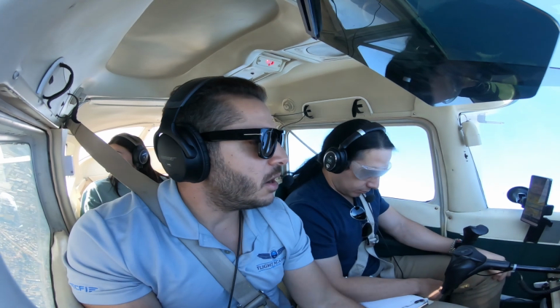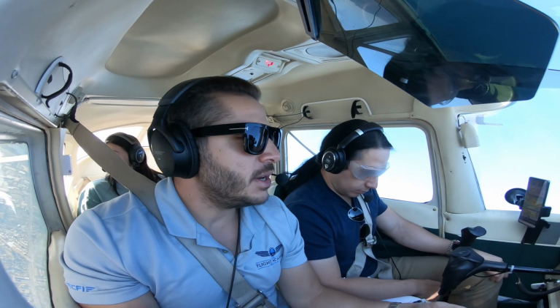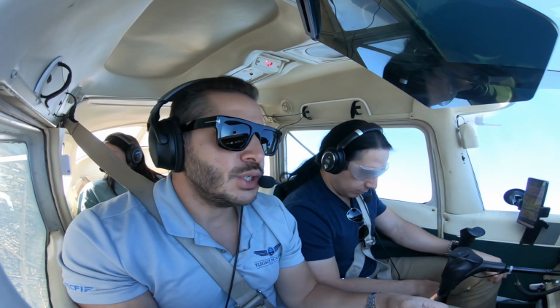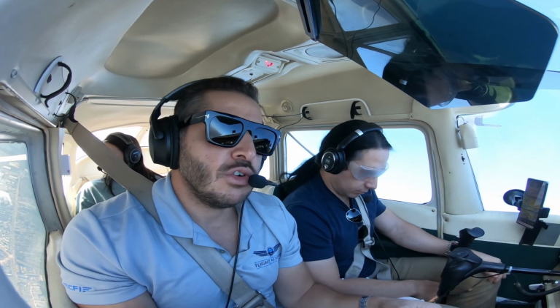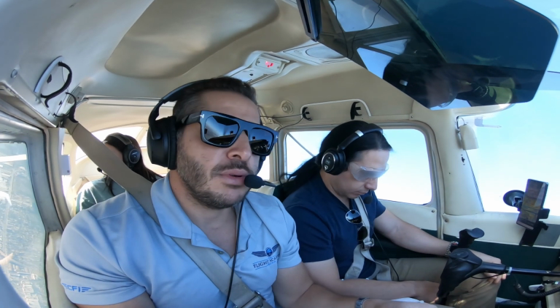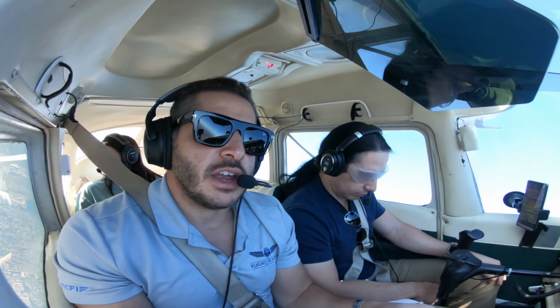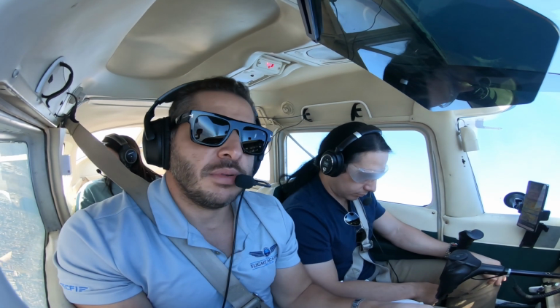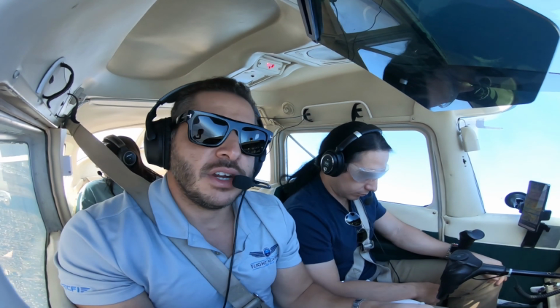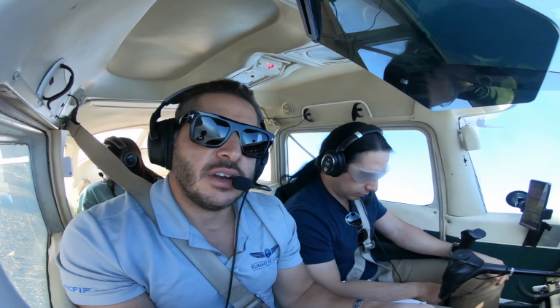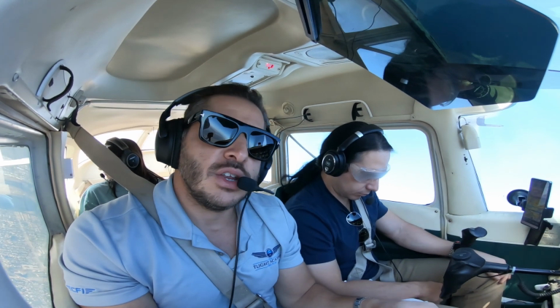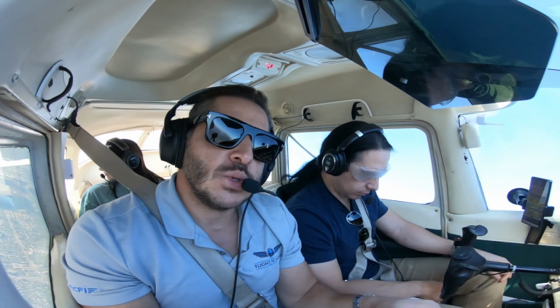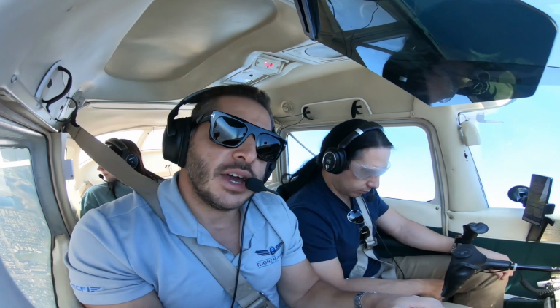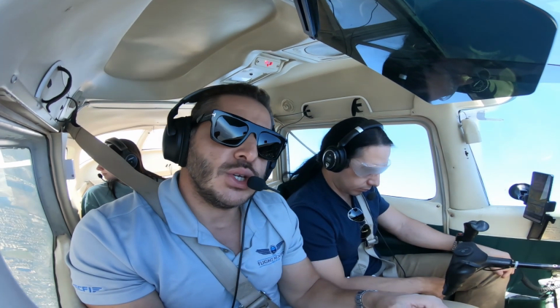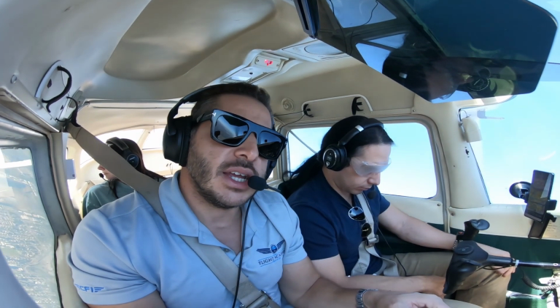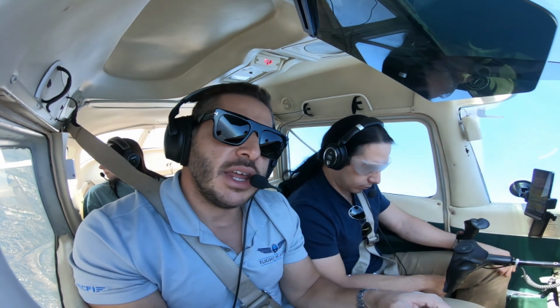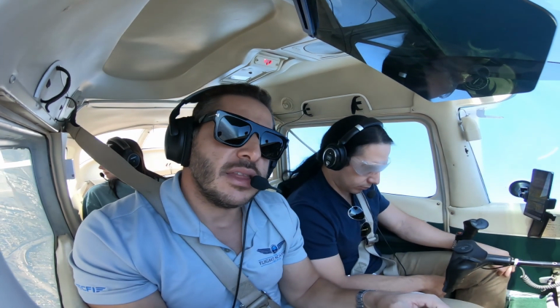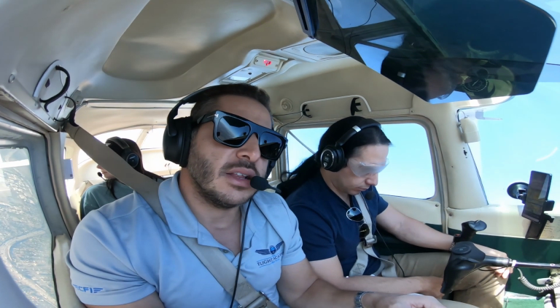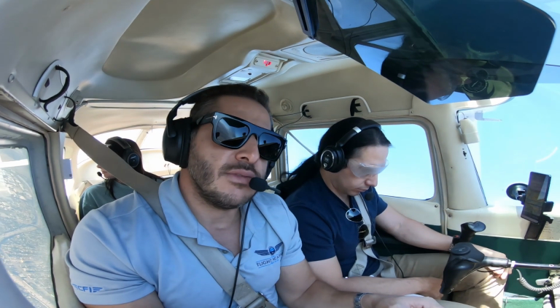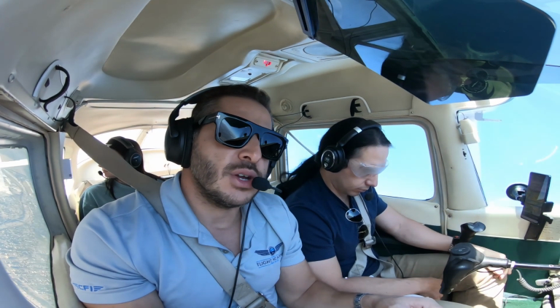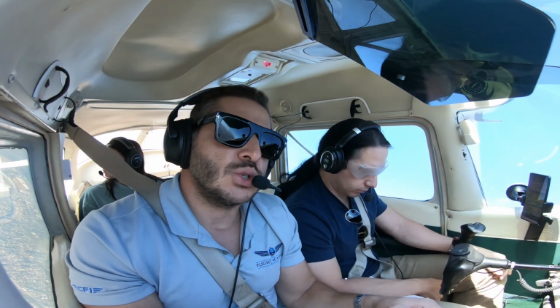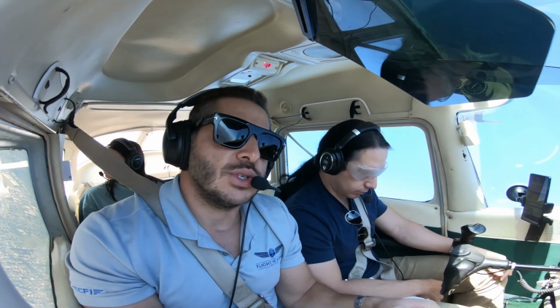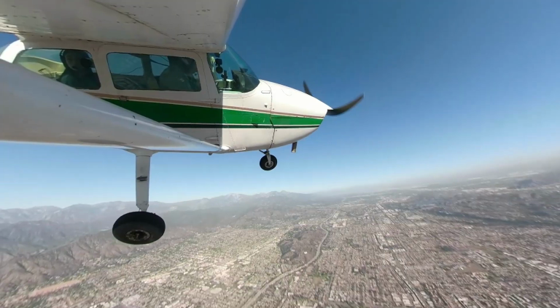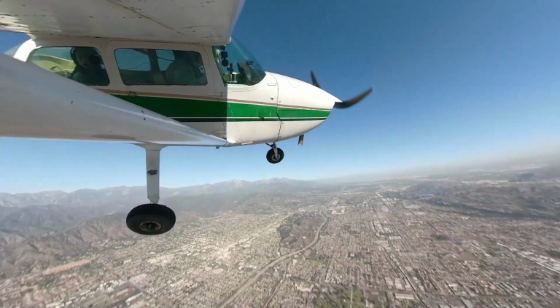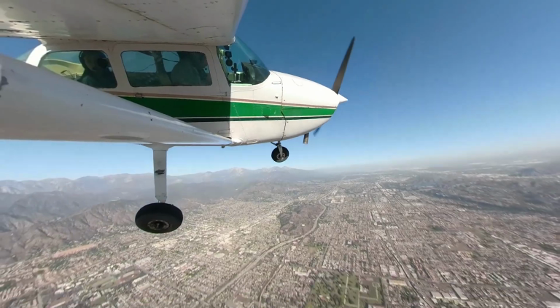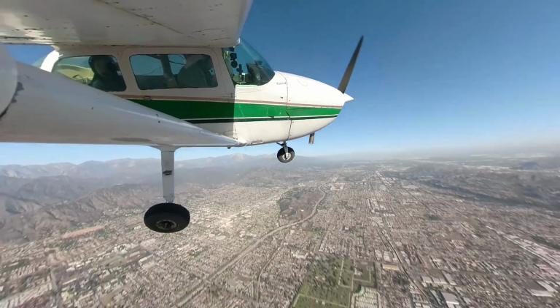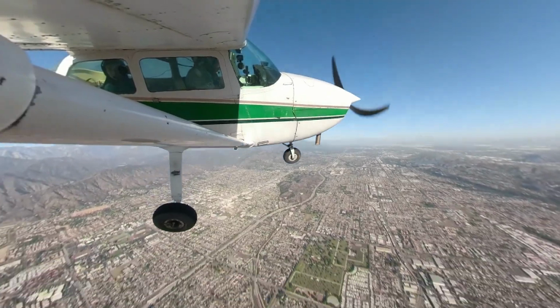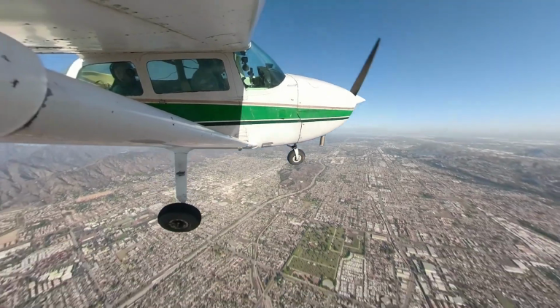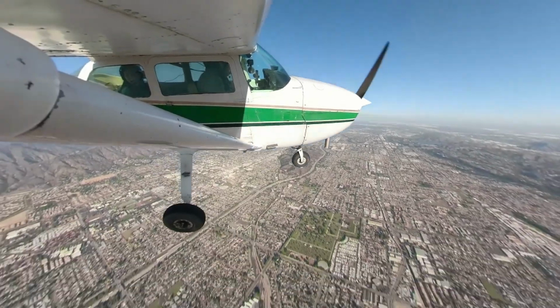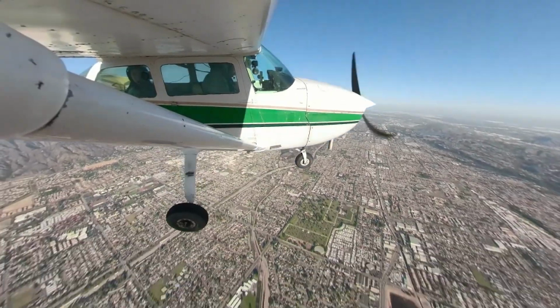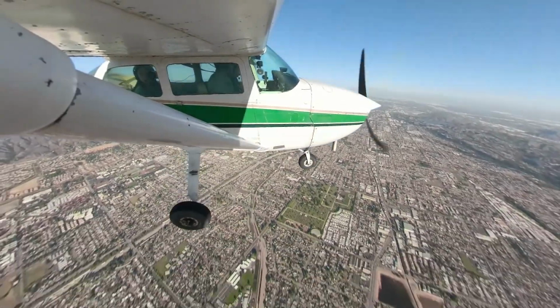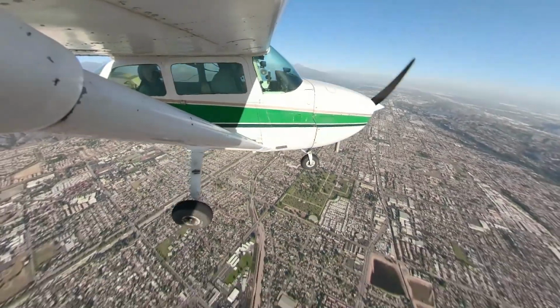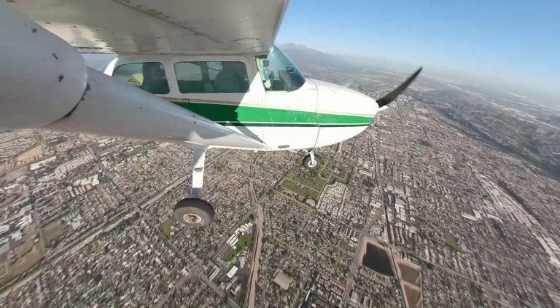We'll put the airplane in an unusual attitude again and then I'll give you the controls all of a sudden and see if you can save it.